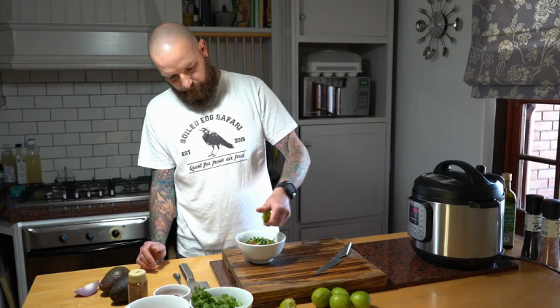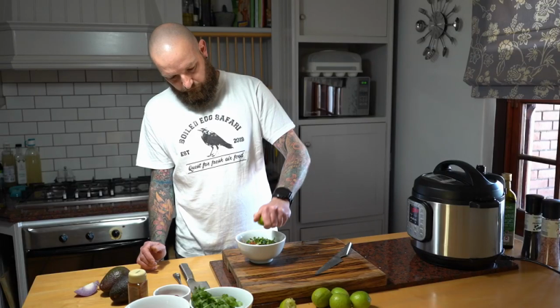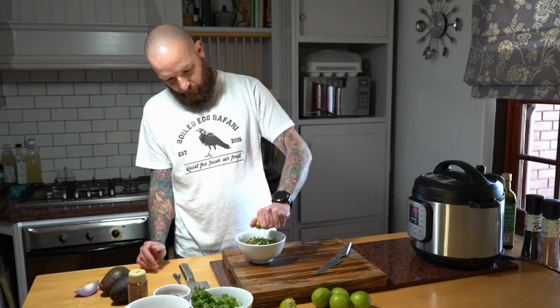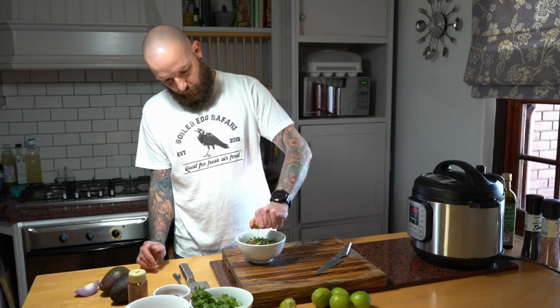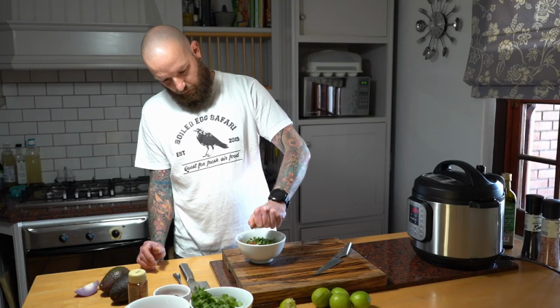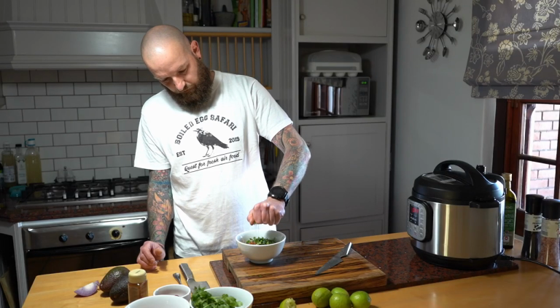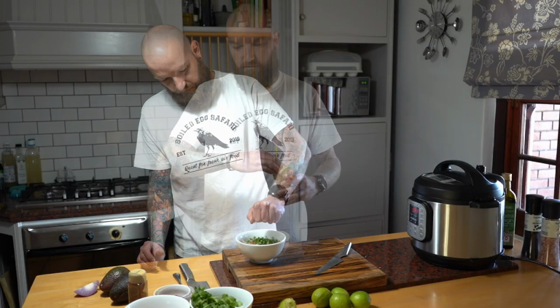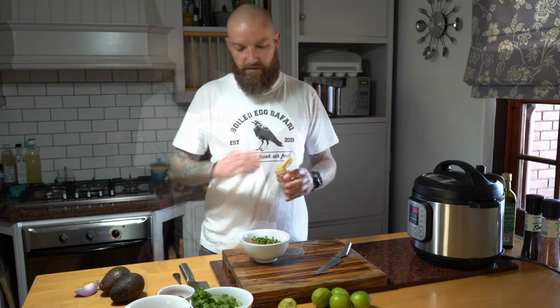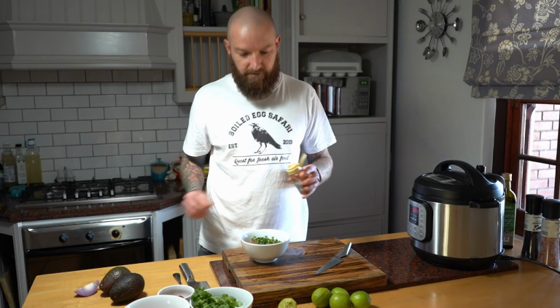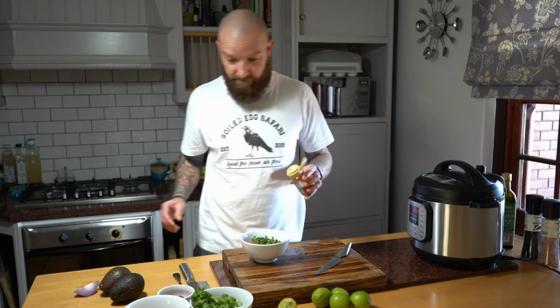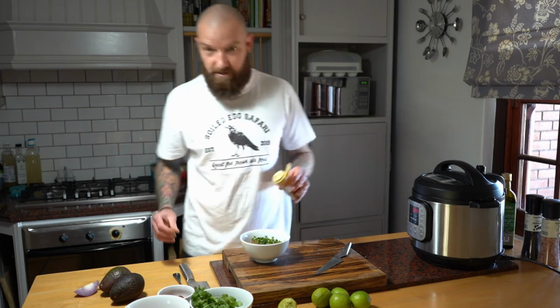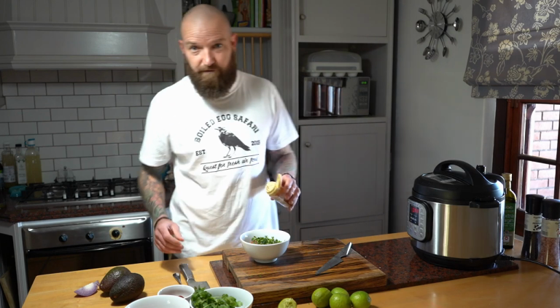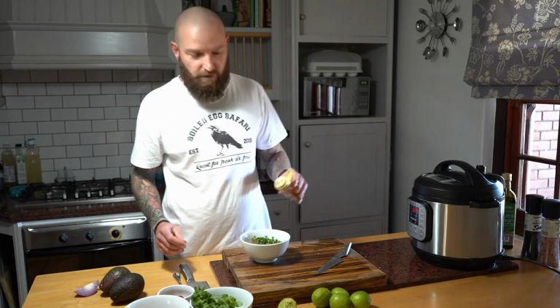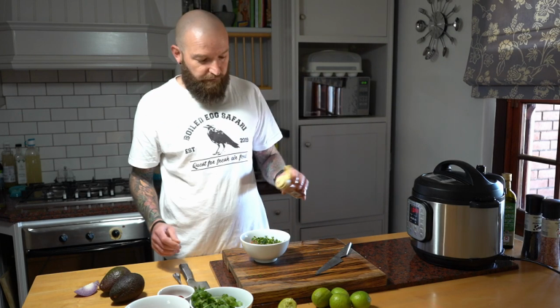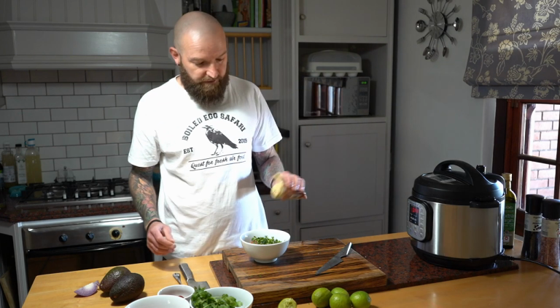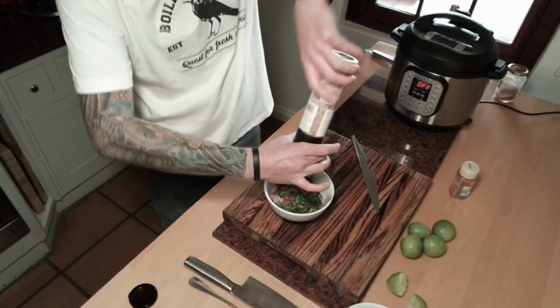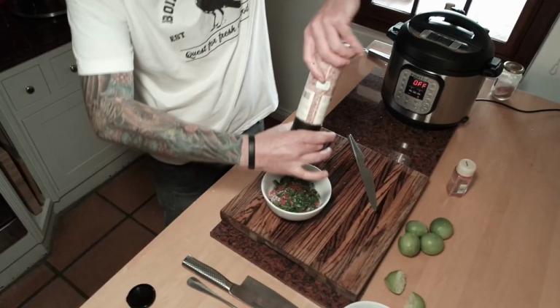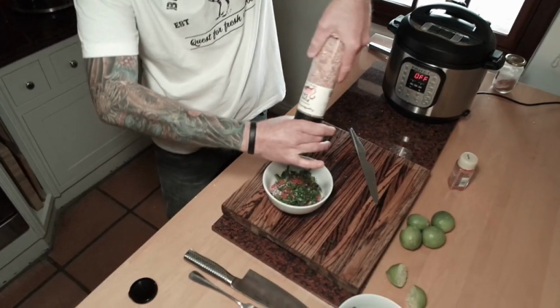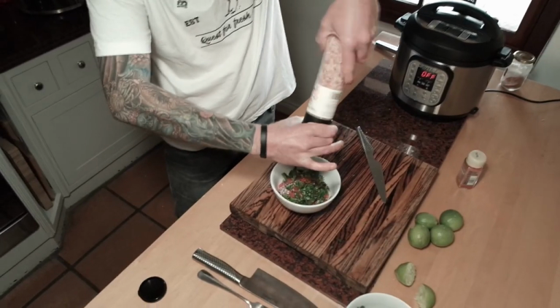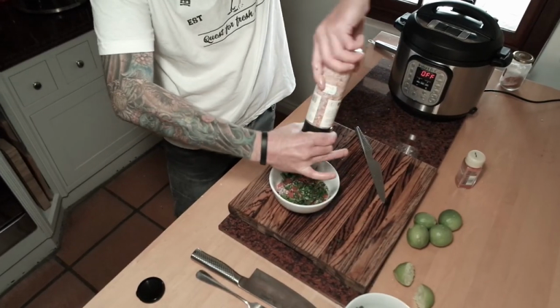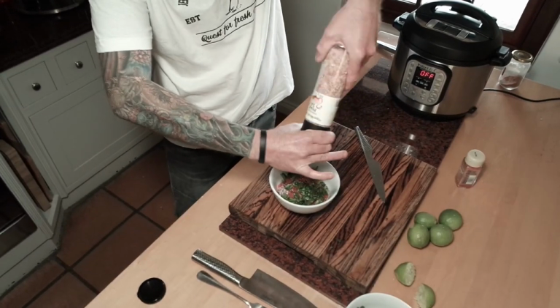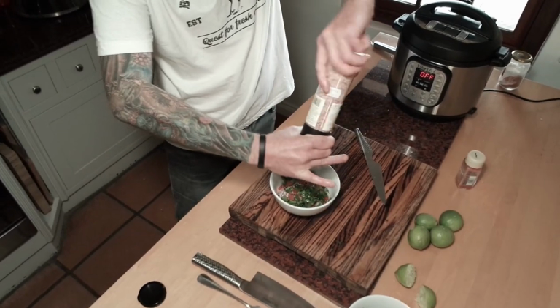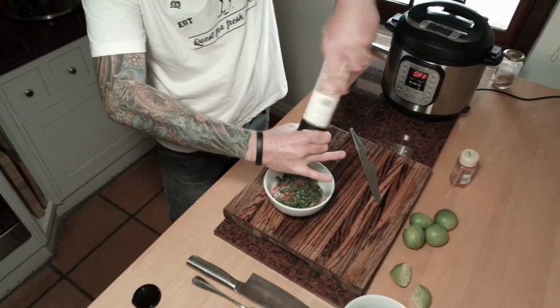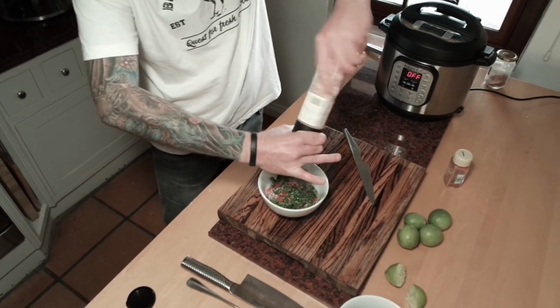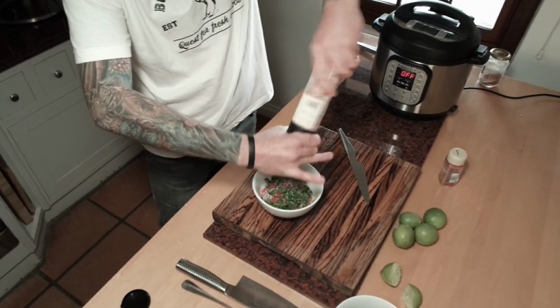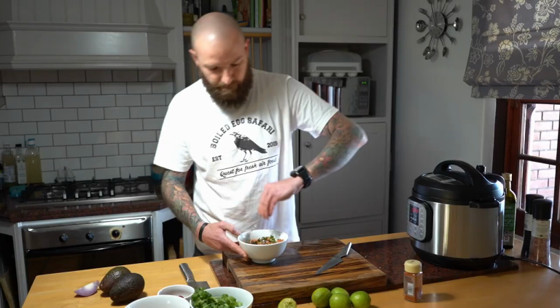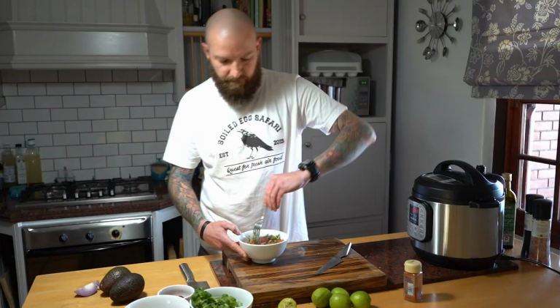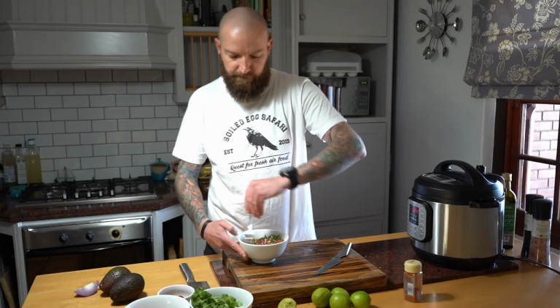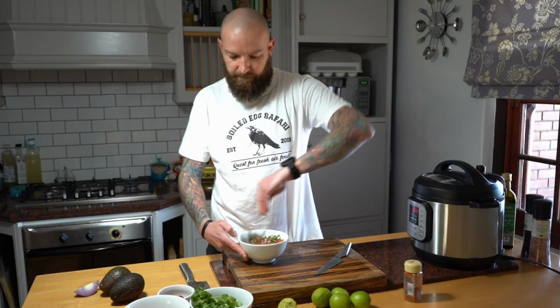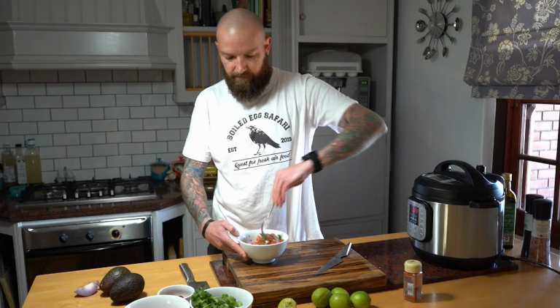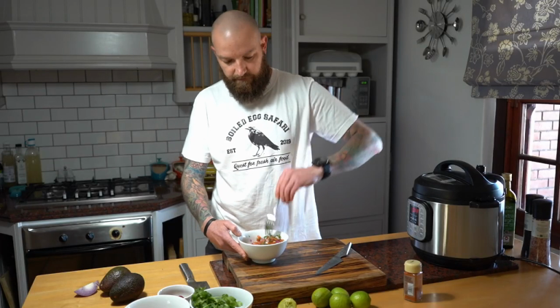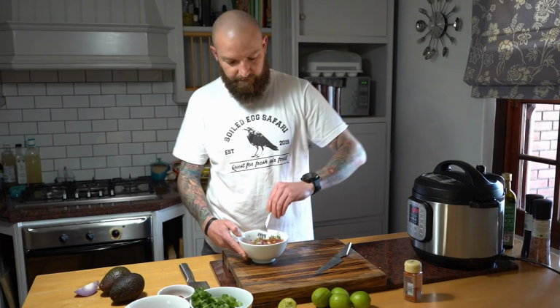We're just going to finish it off with a sprinkle of paprika and a little bit of salt. Salsa is done.